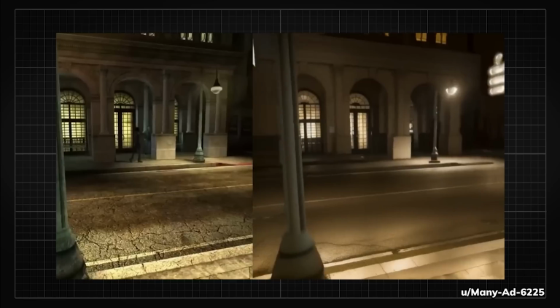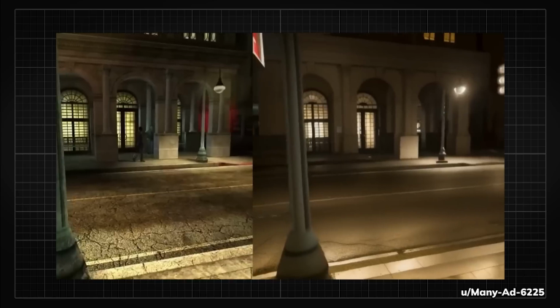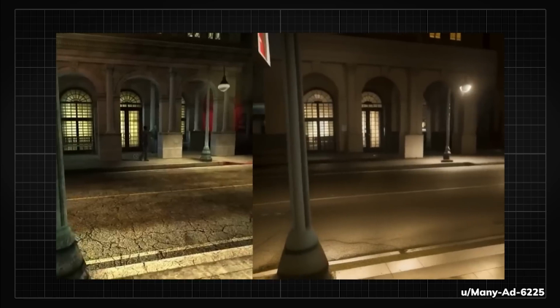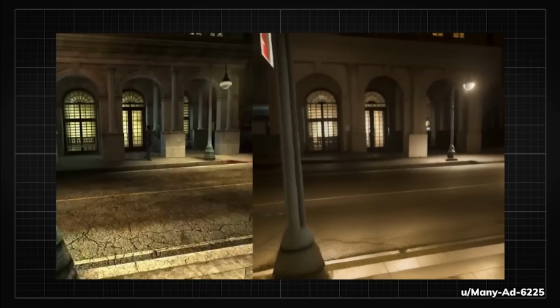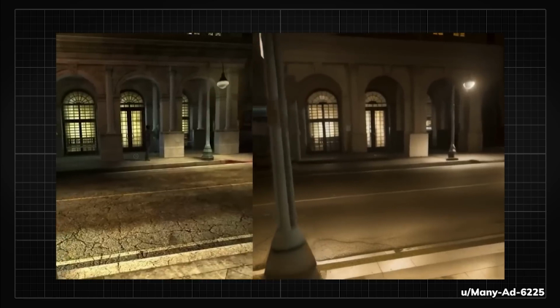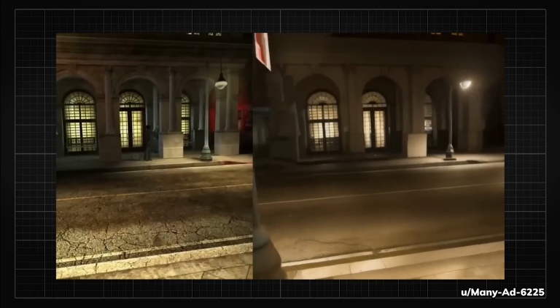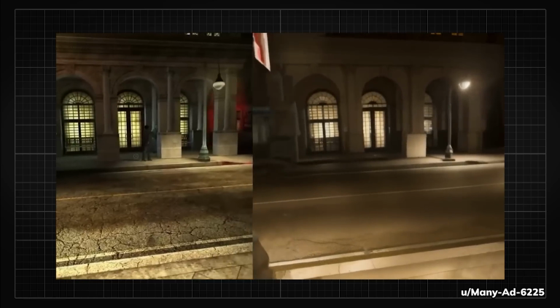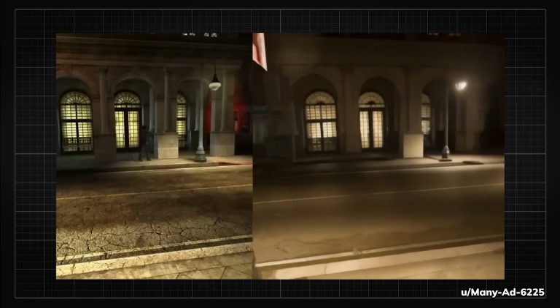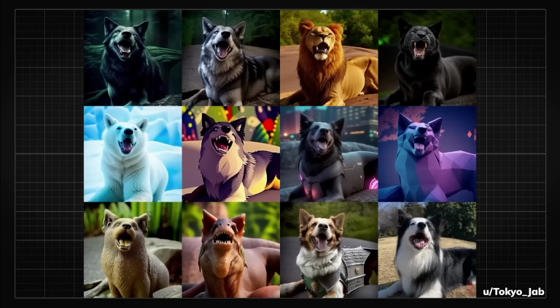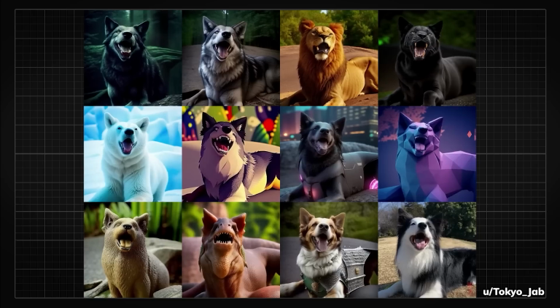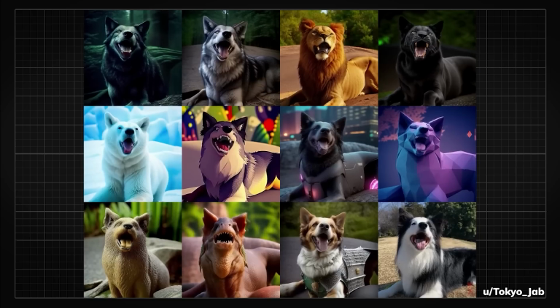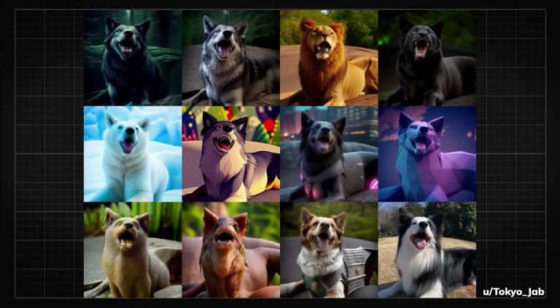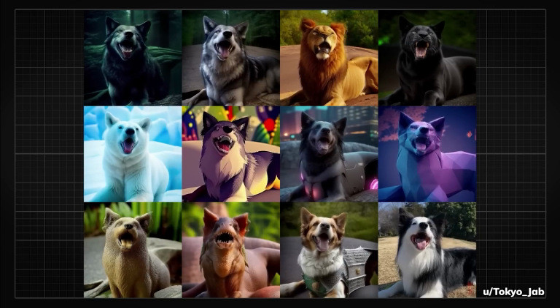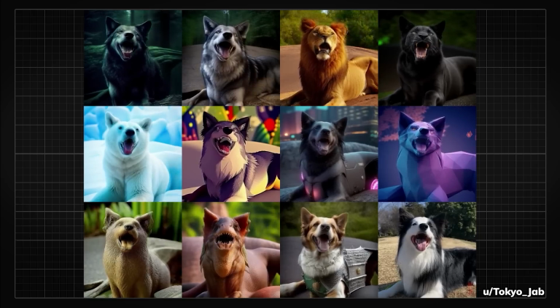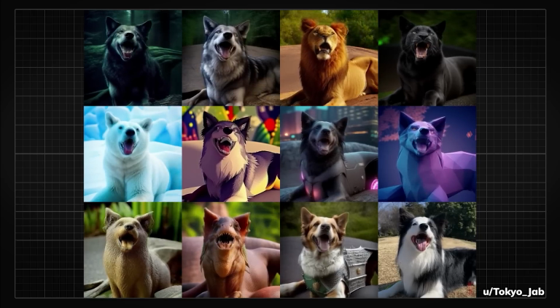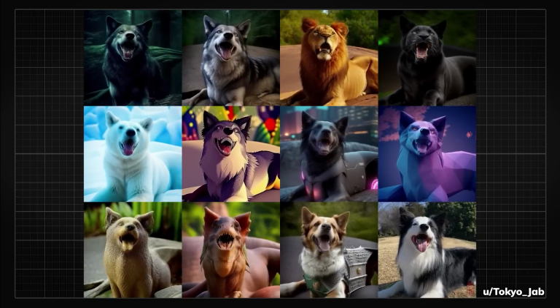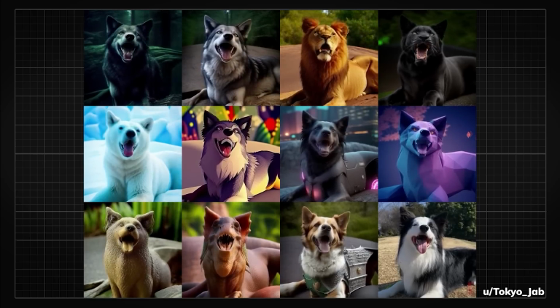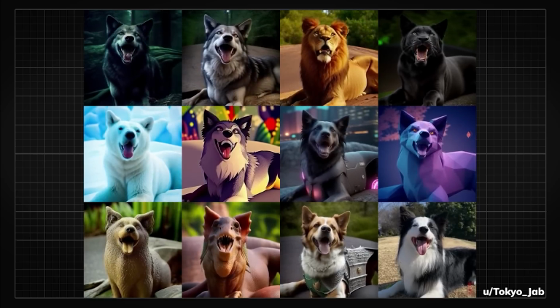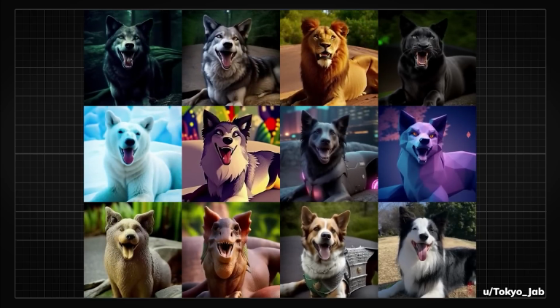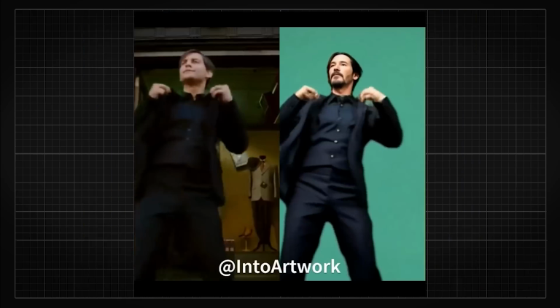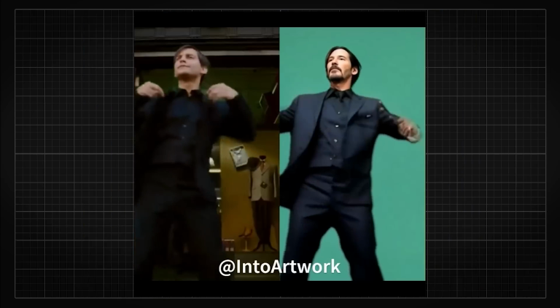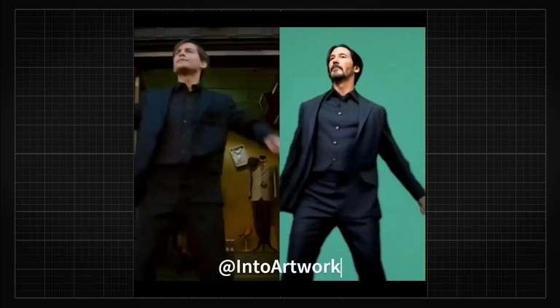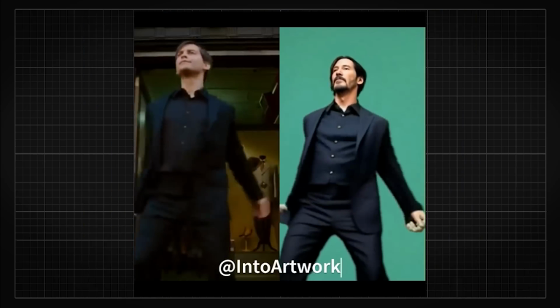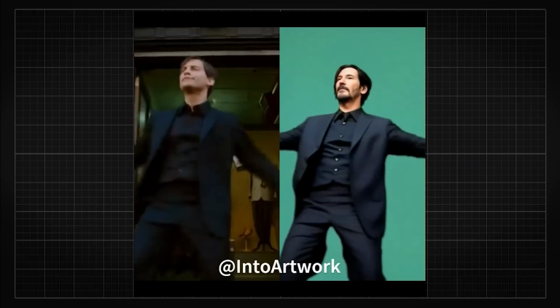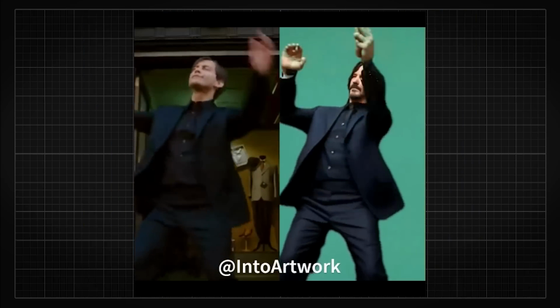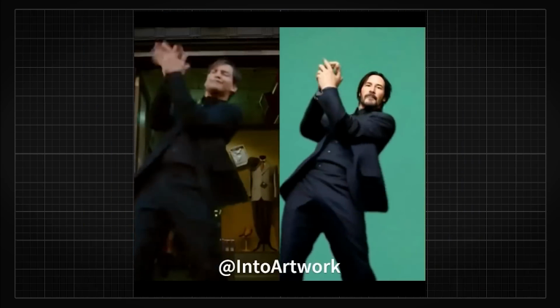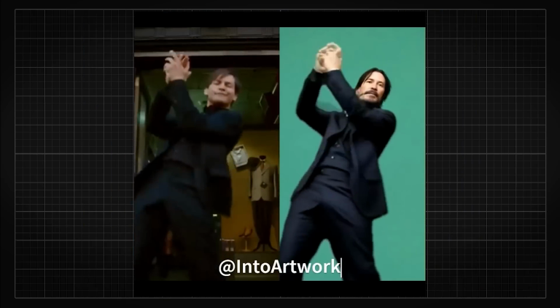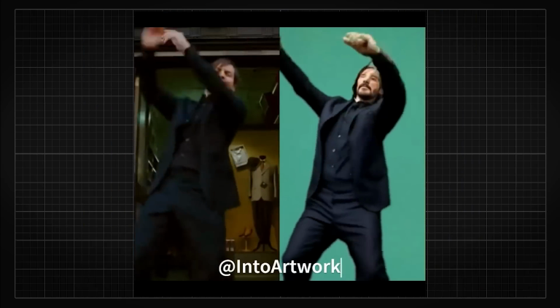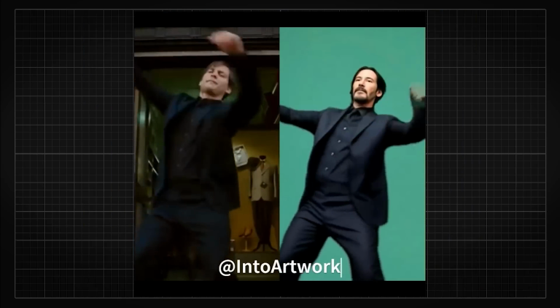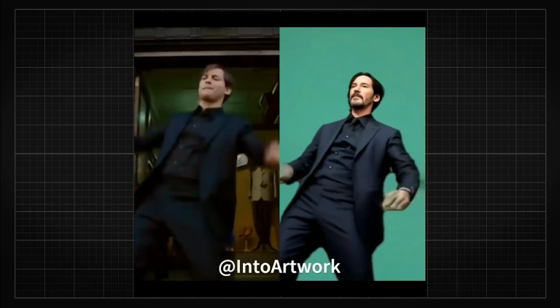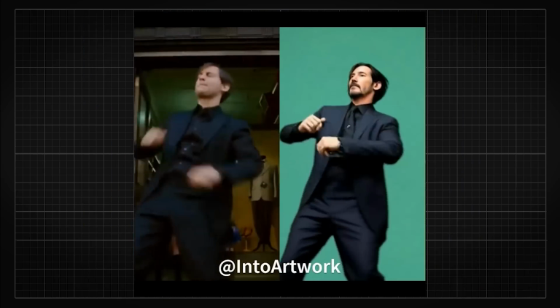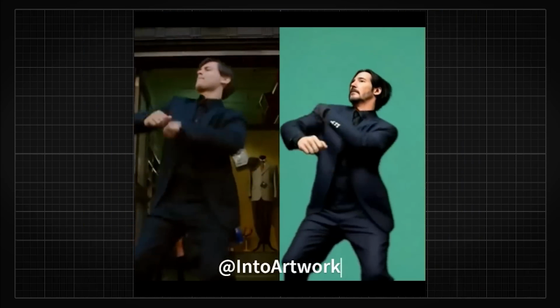You can apply it to sceneries, you can apply it to animals — people are putting it on humans right now because that is one of the hardest things to achieve.